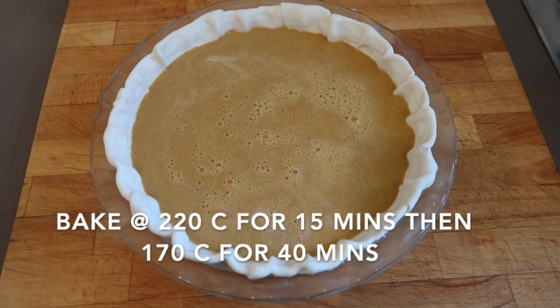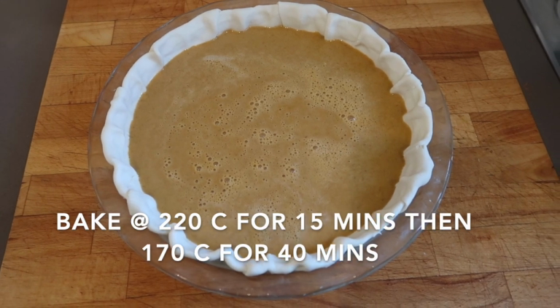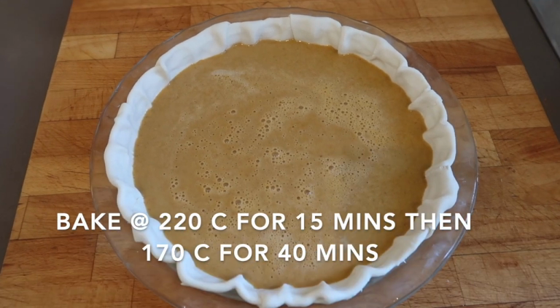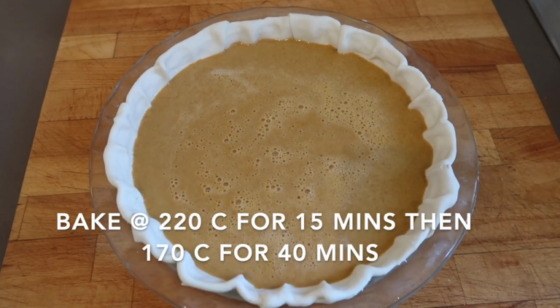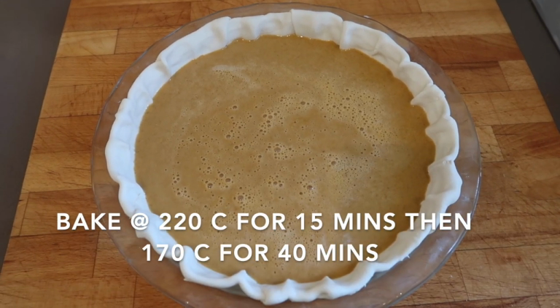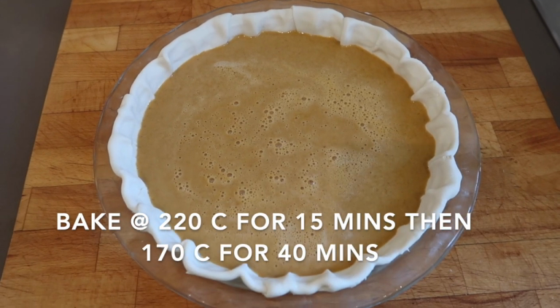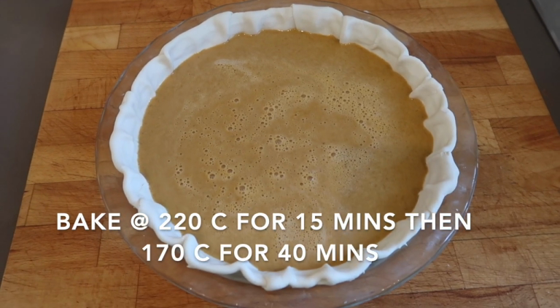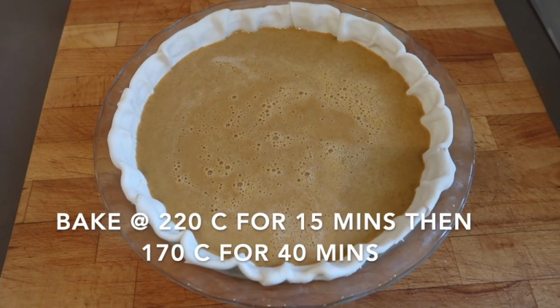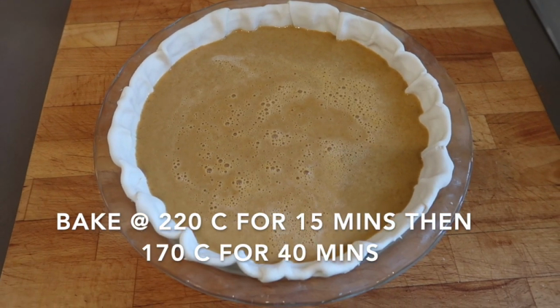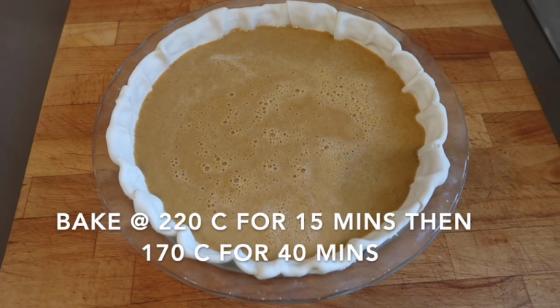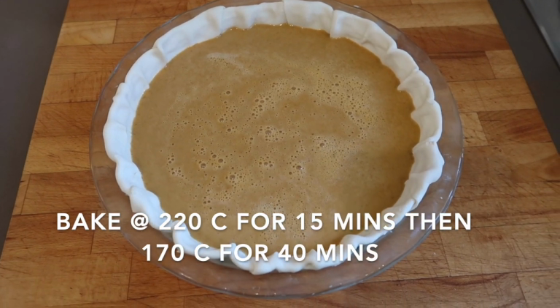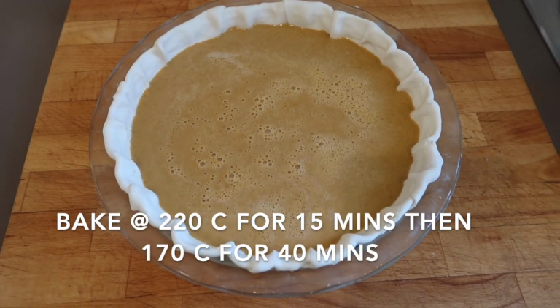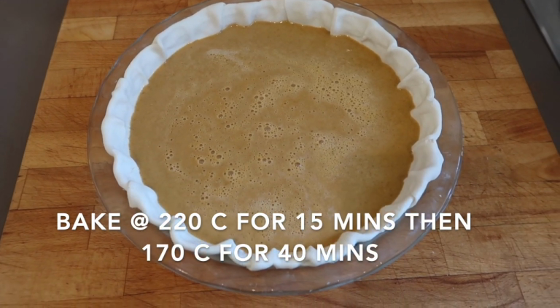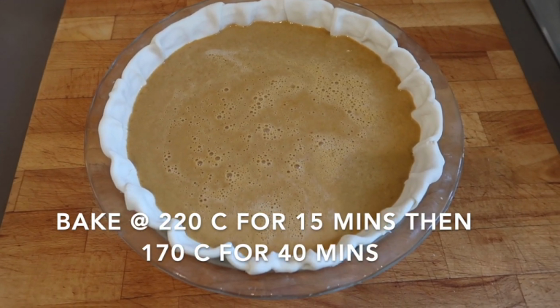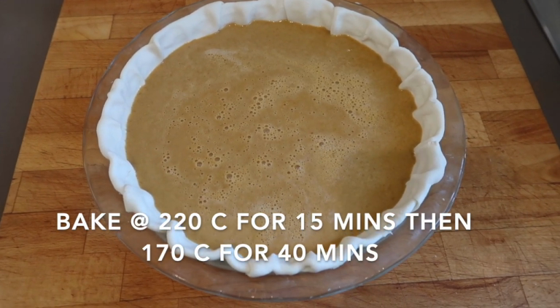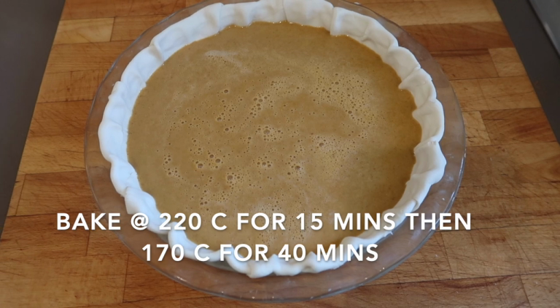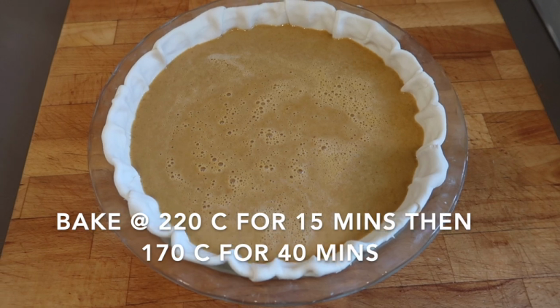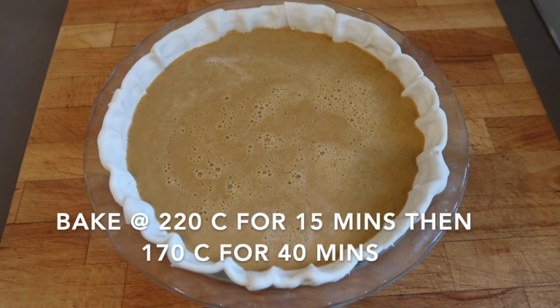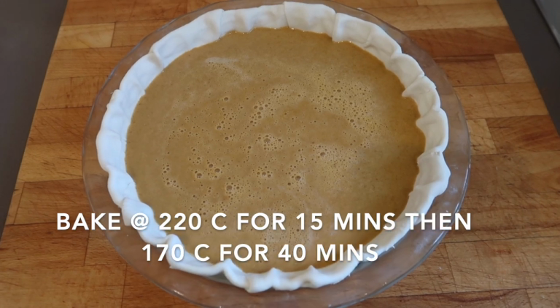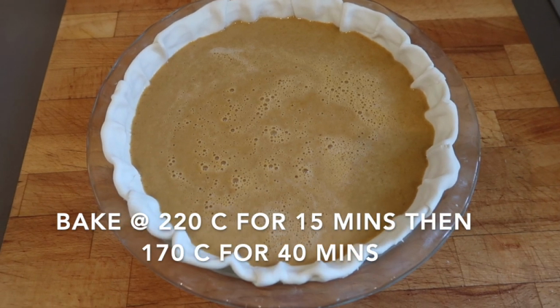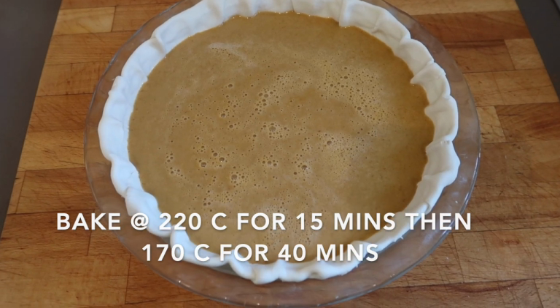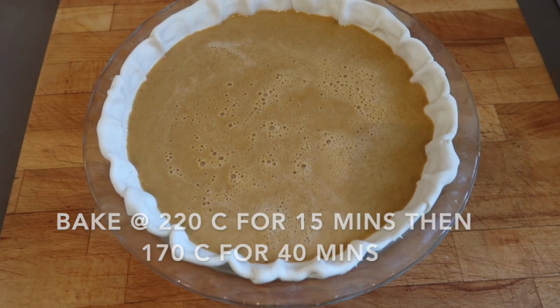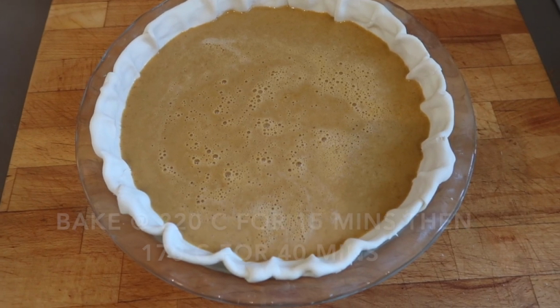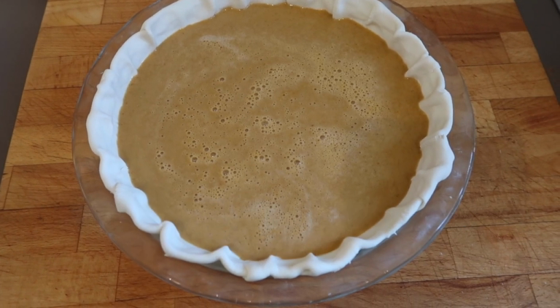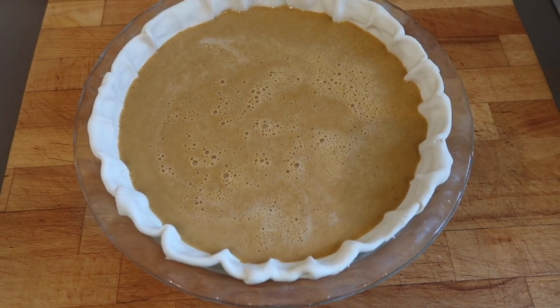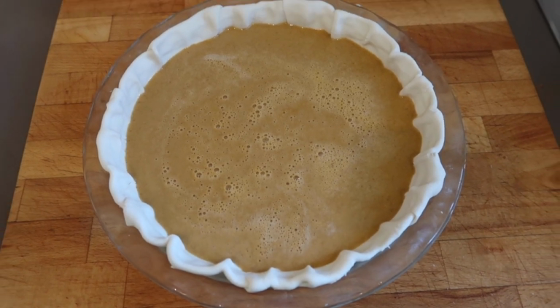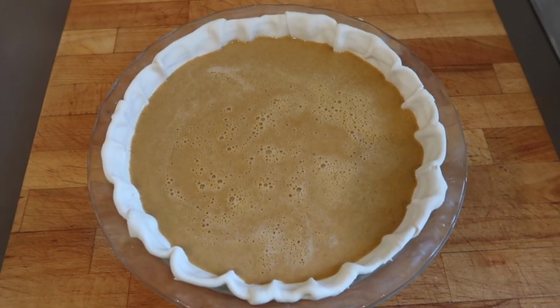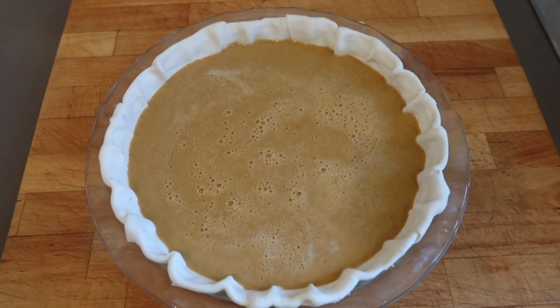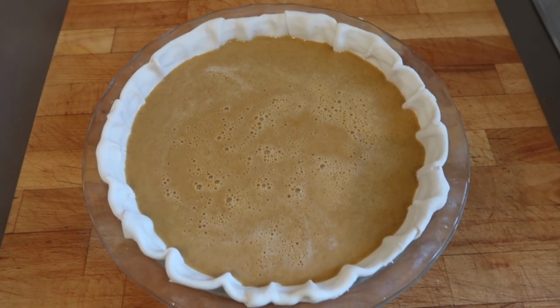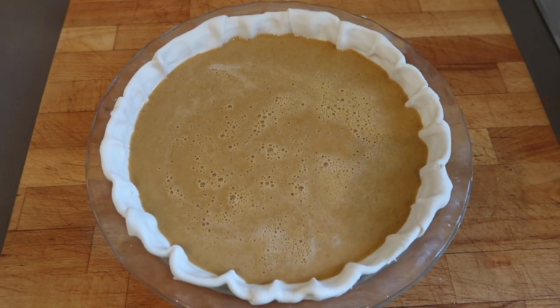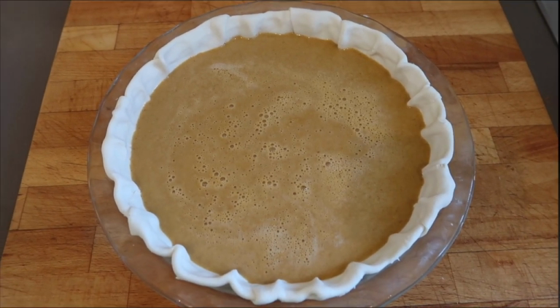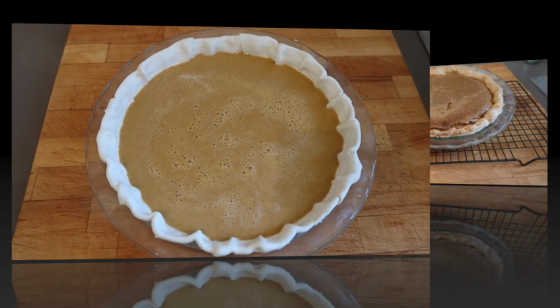That's how it looks before it goes in the oven. Let's see how well it survives the baking process — 220 degrees Celsius on fan. Let's keep an eye on it to see if I need to turn it down.